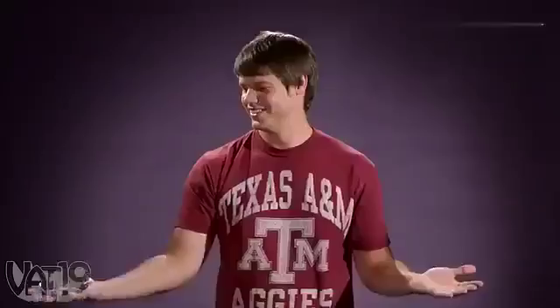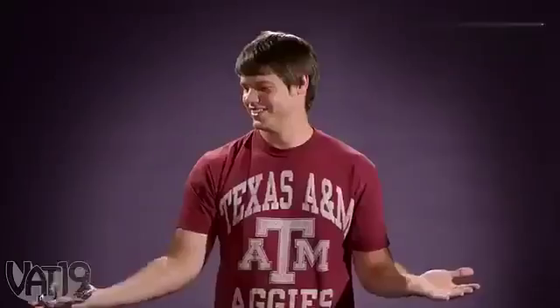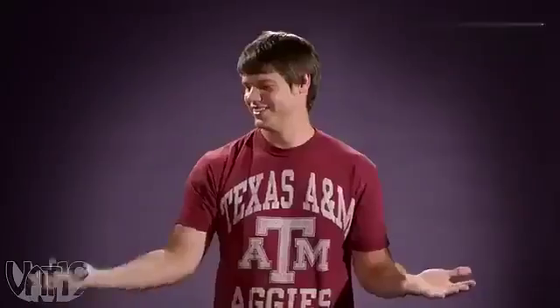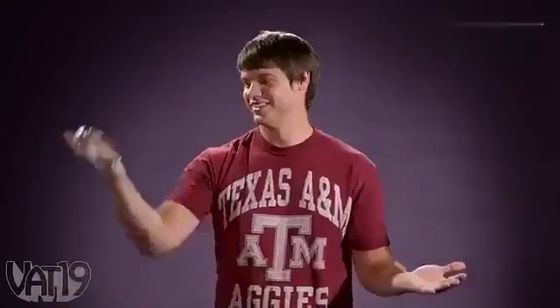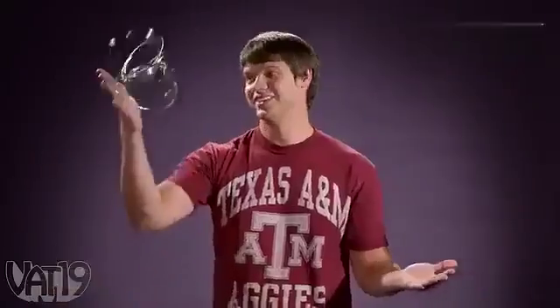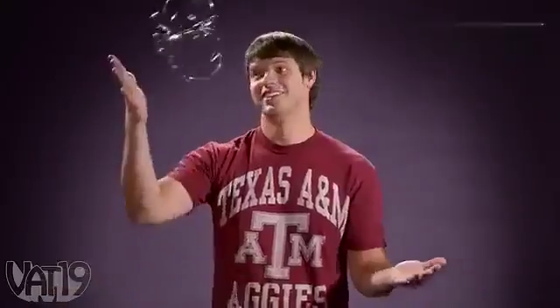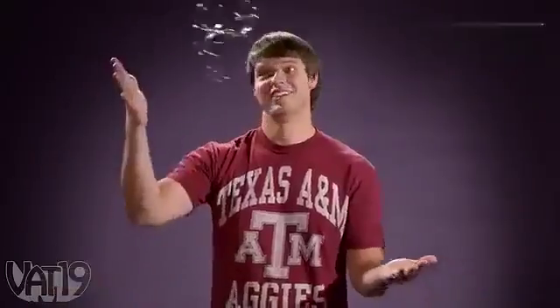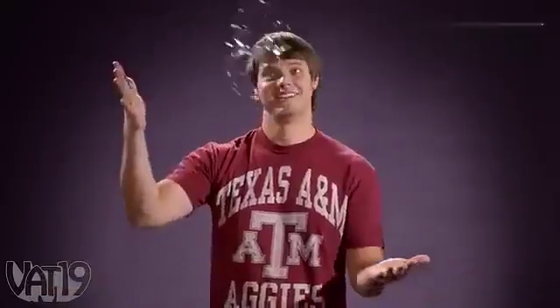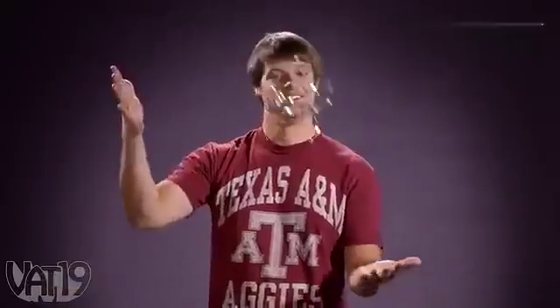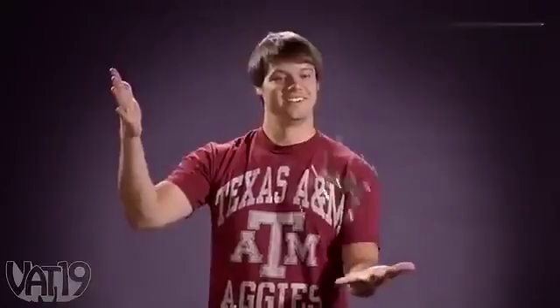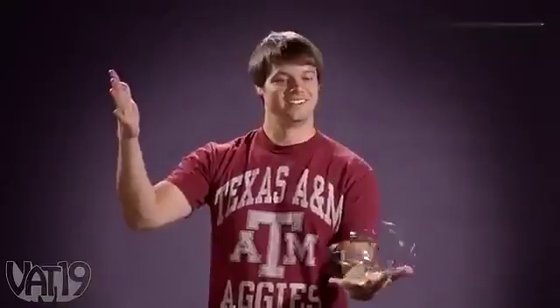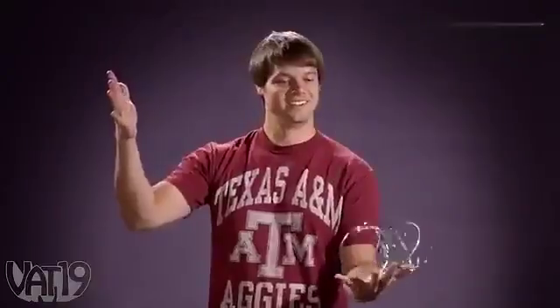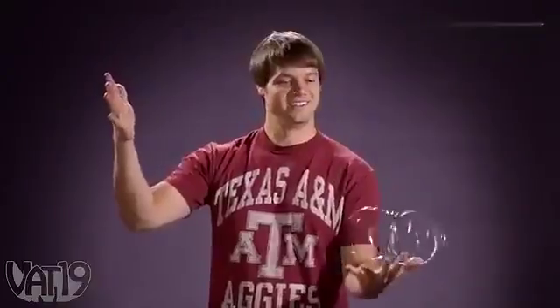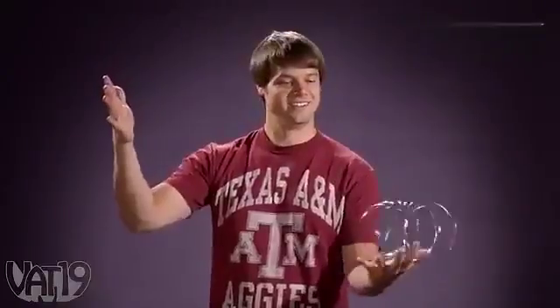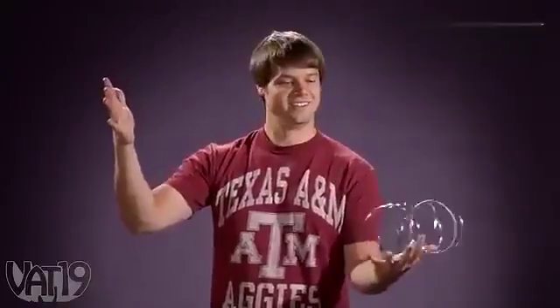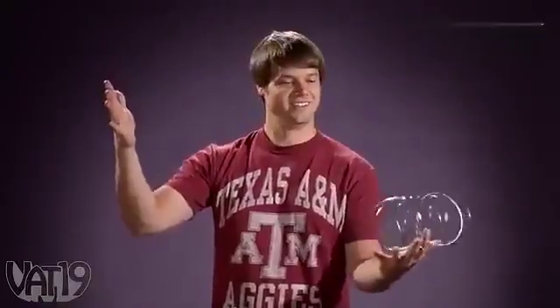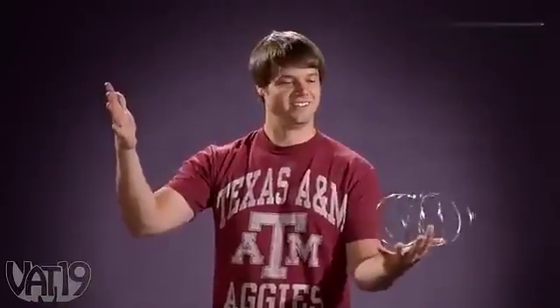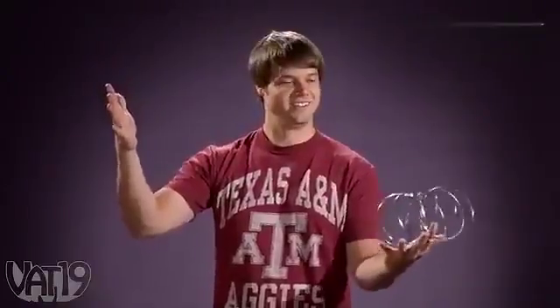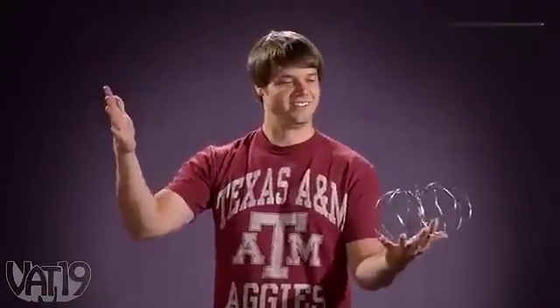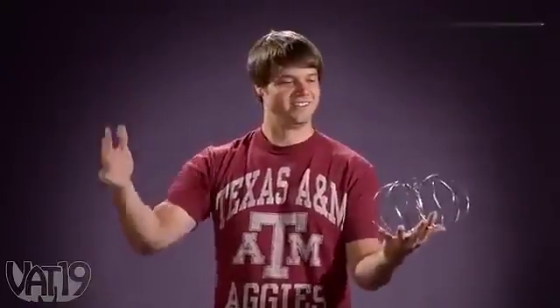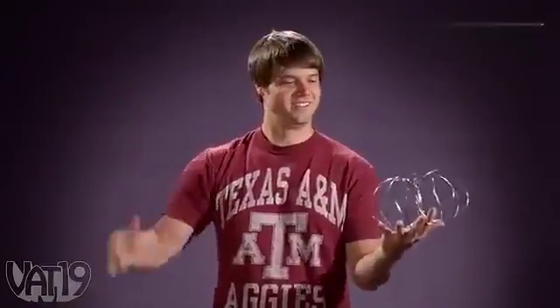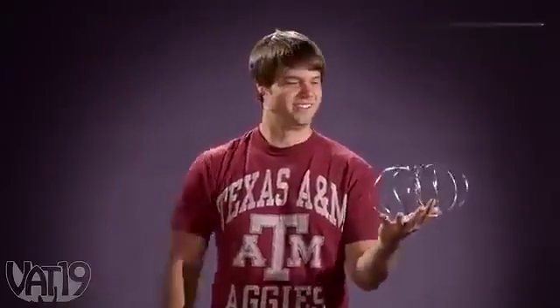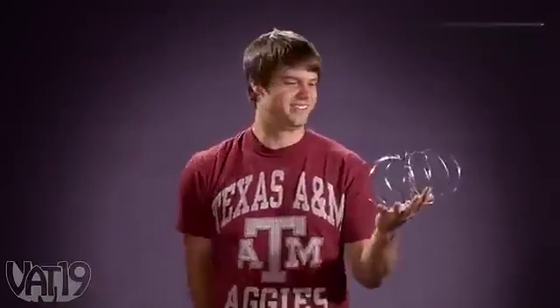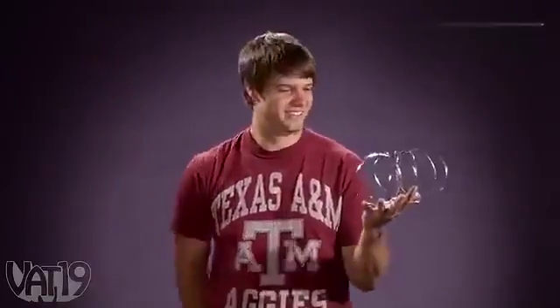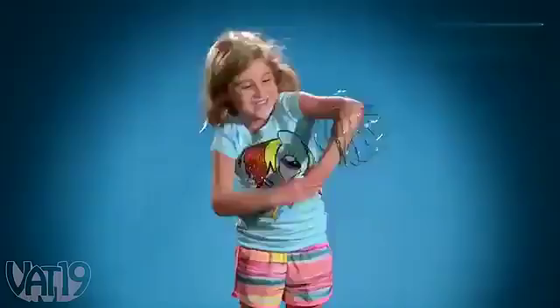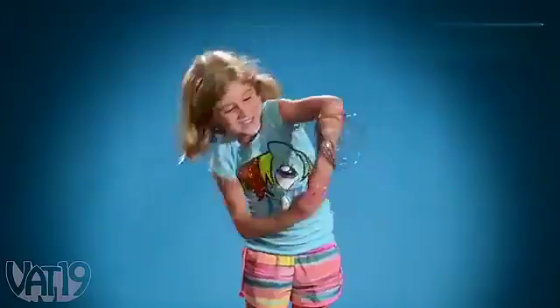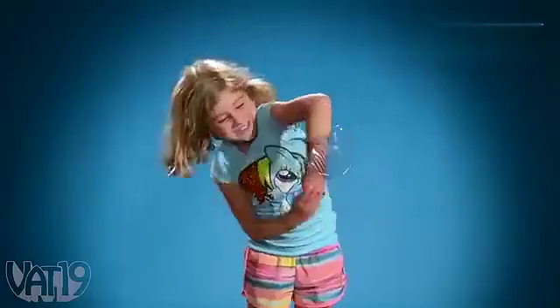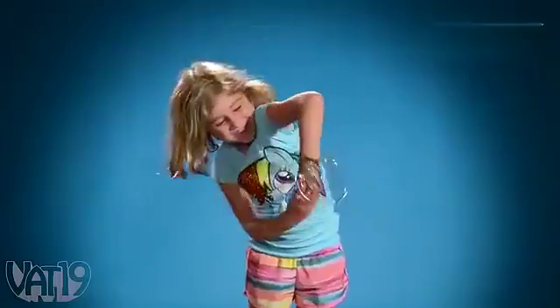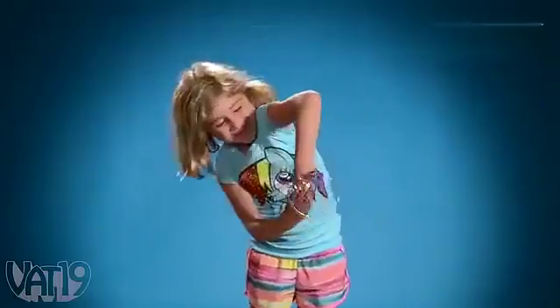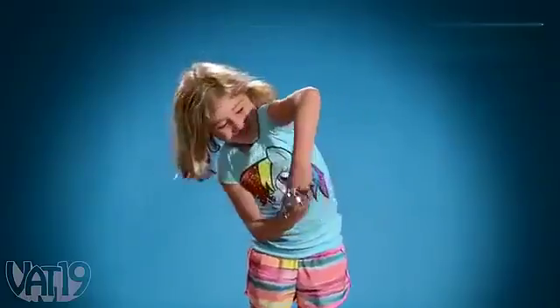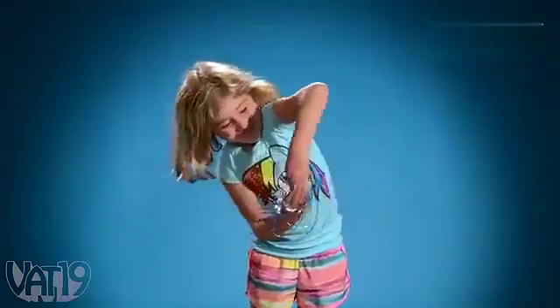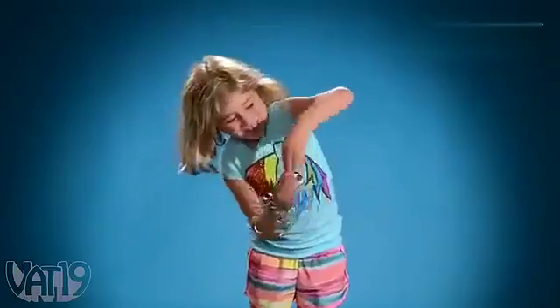After you've picked up Toroflux, you'll have a hard time putting it down. It's just that fun.